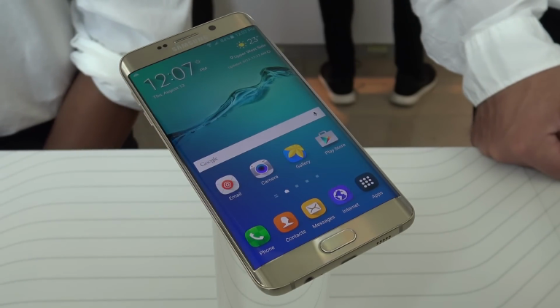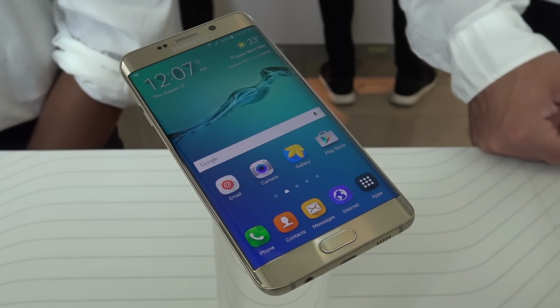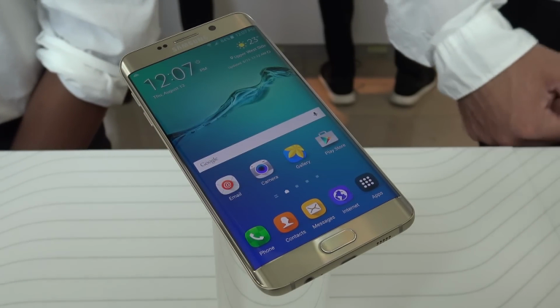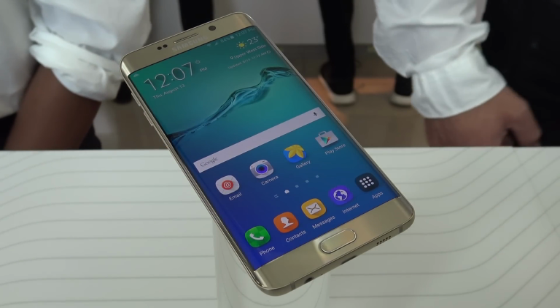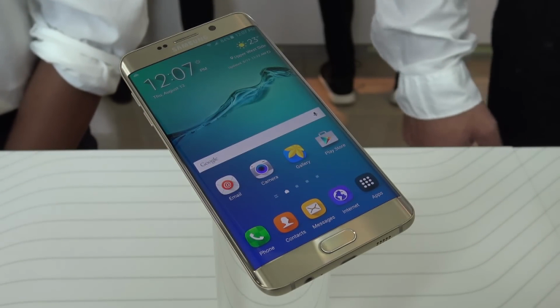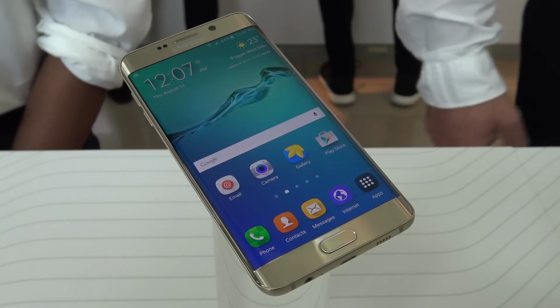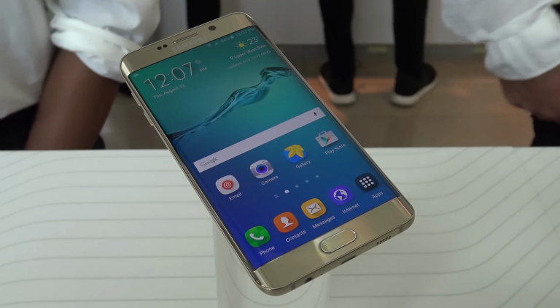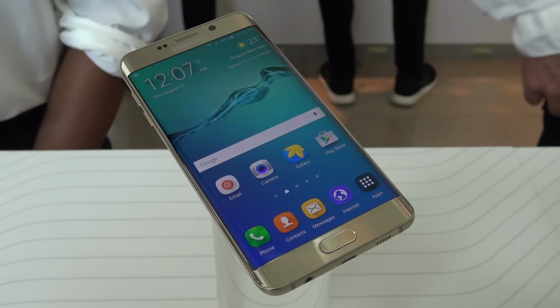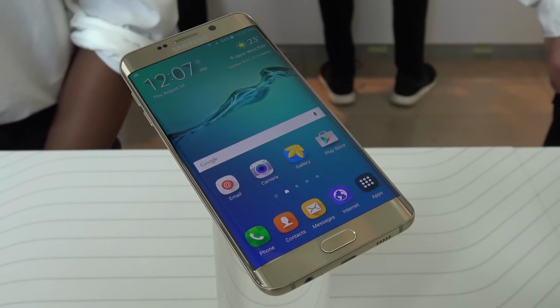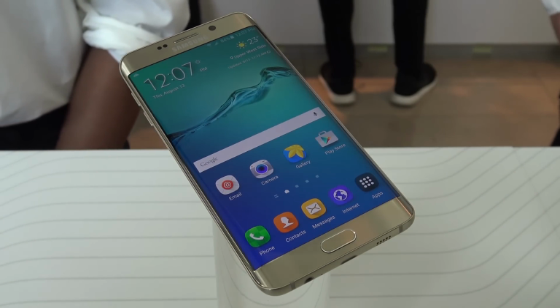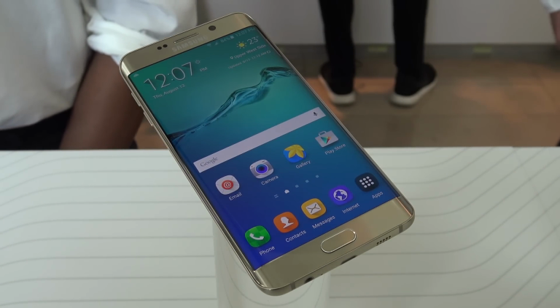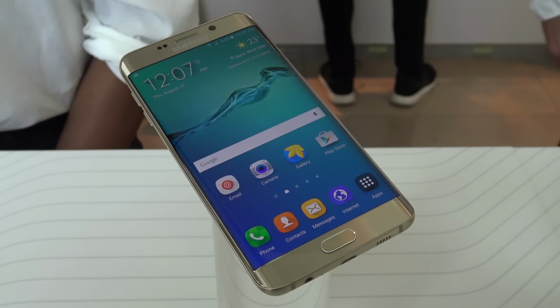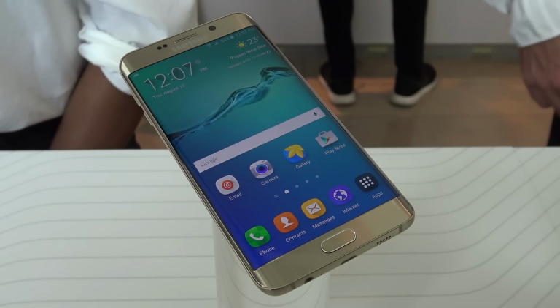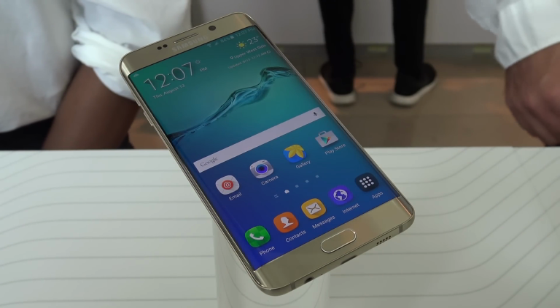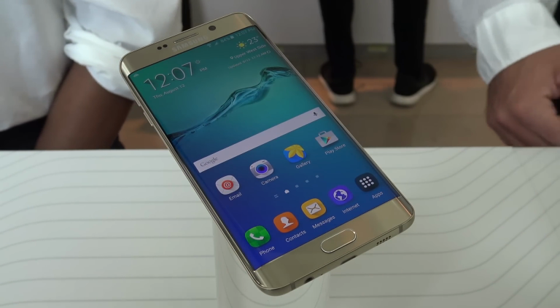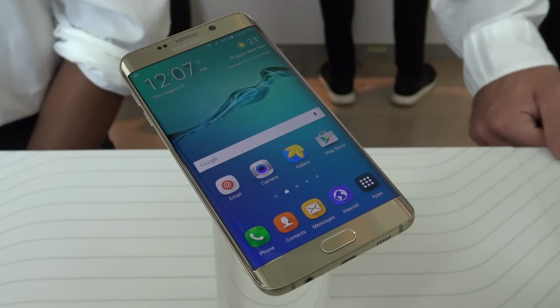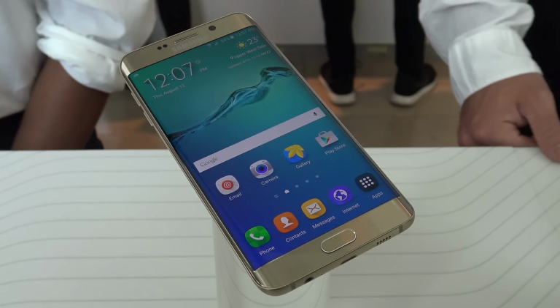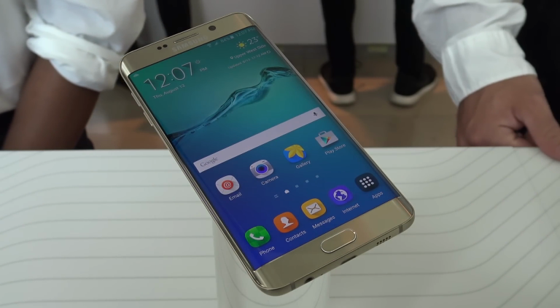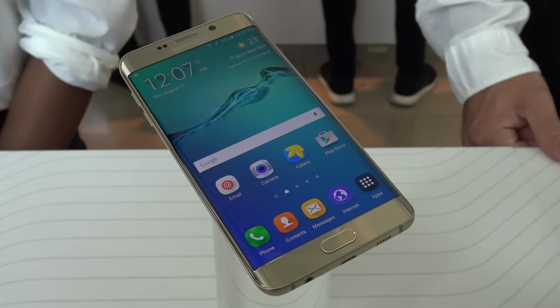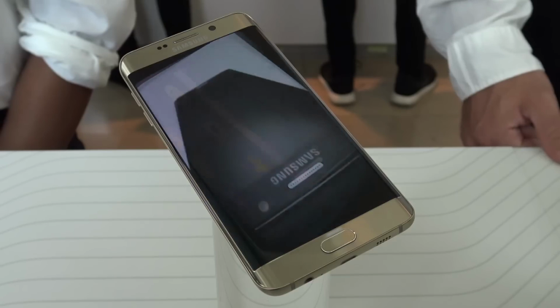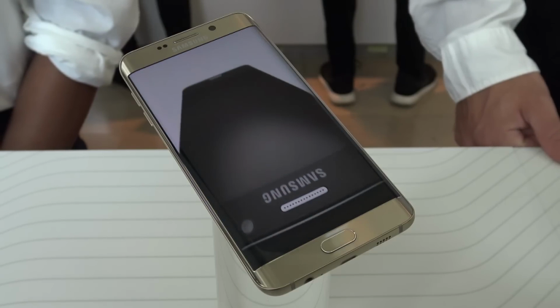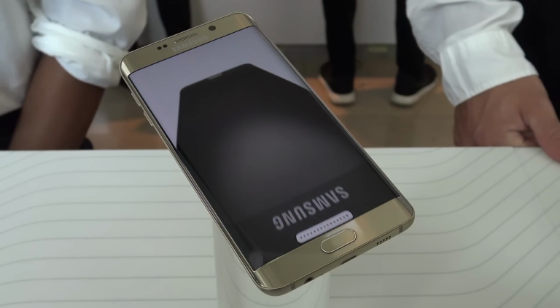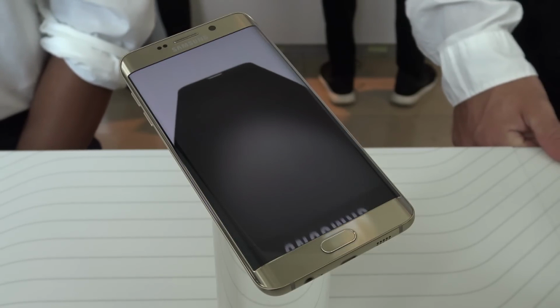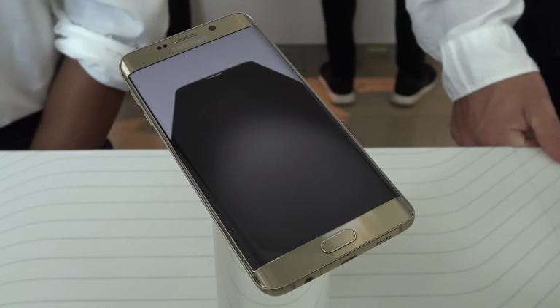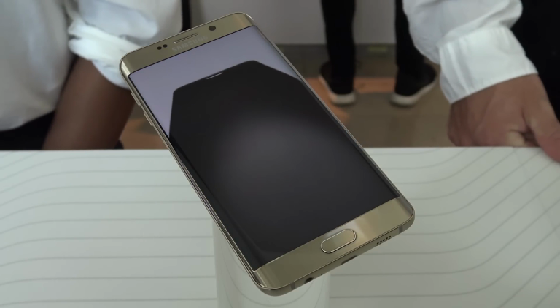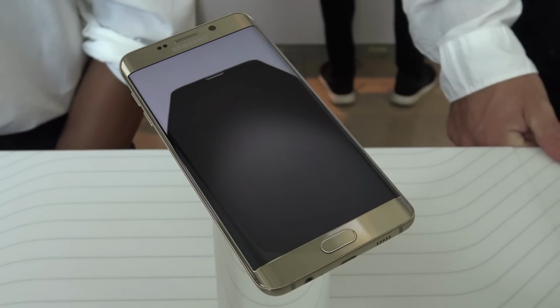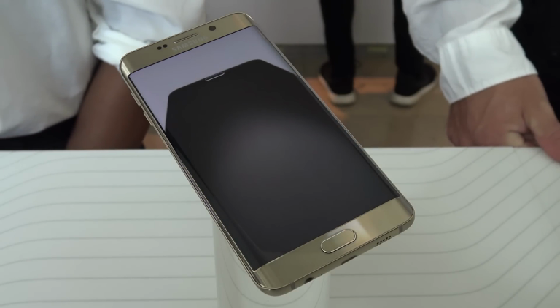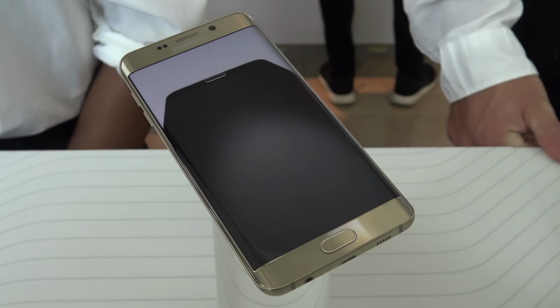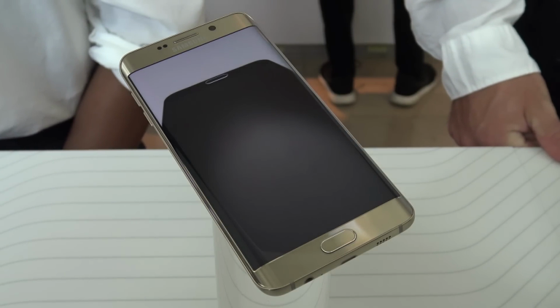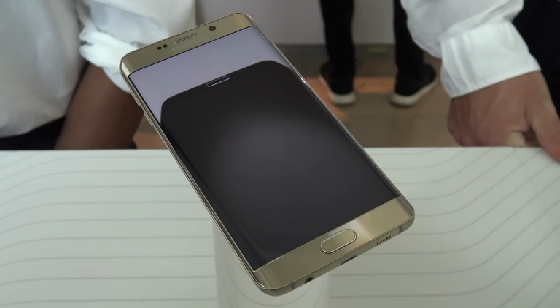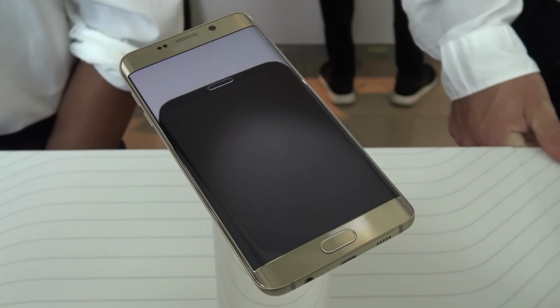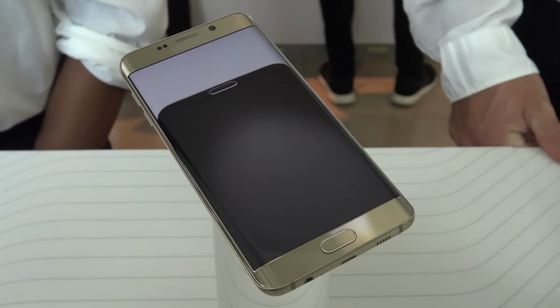So what is new with the Galaxy S6 Edge Plus? Why would you get this over the original S6 Edge?